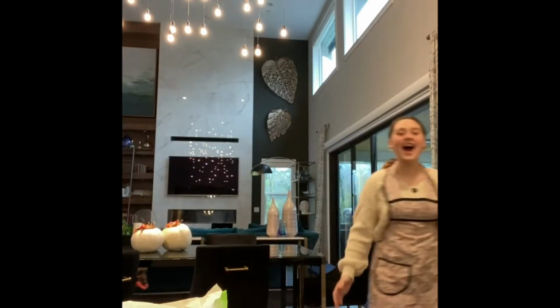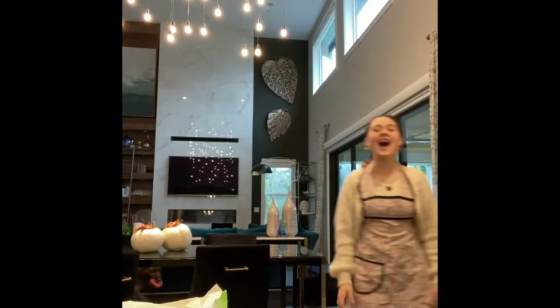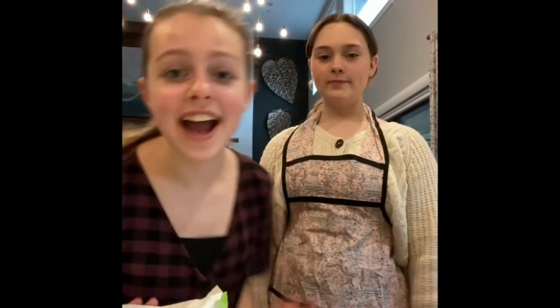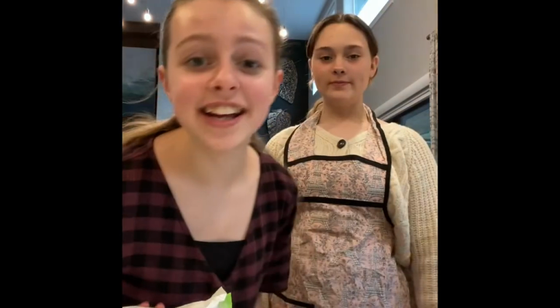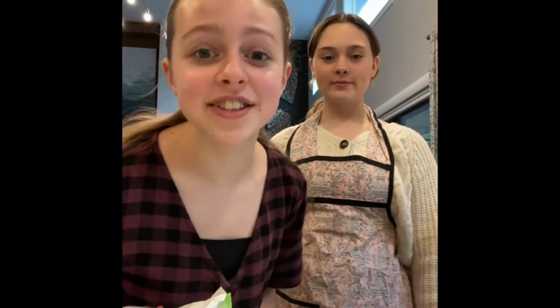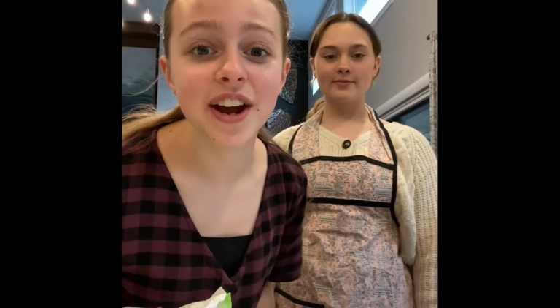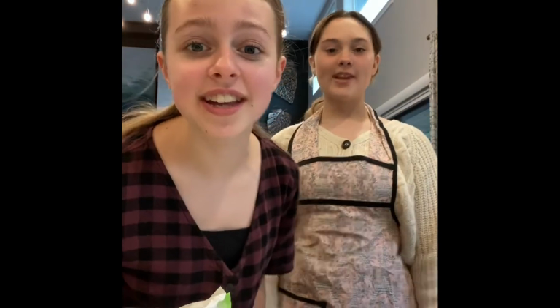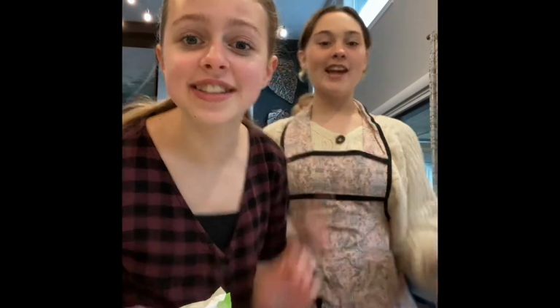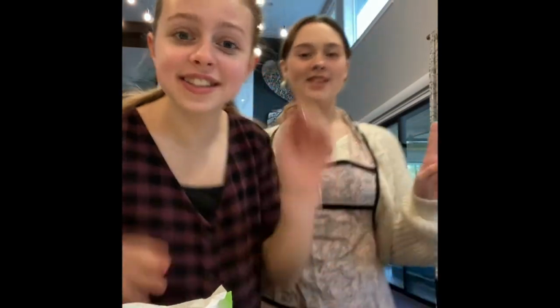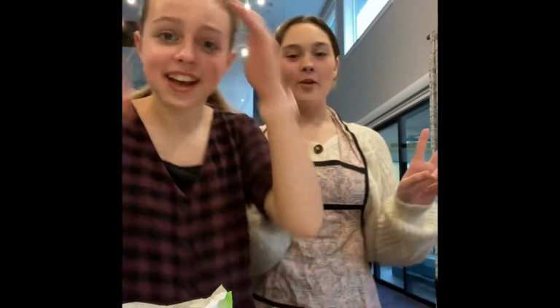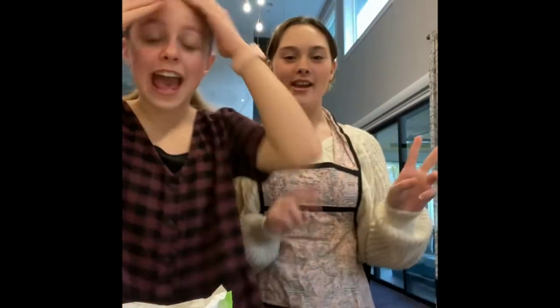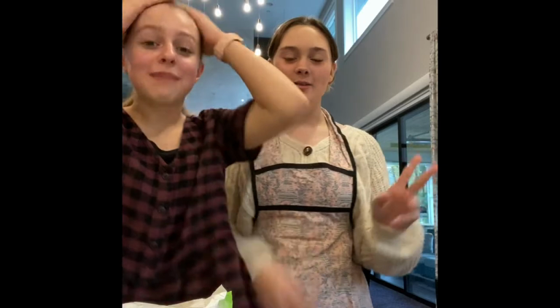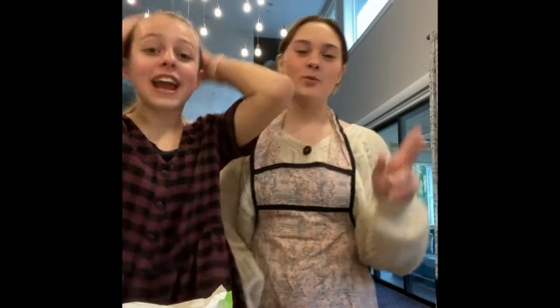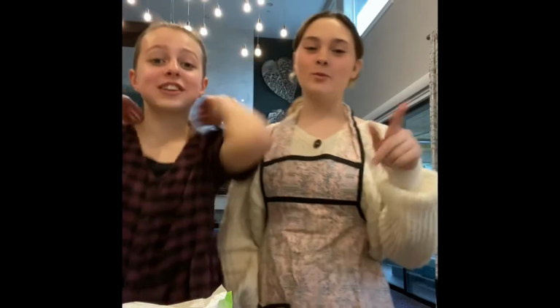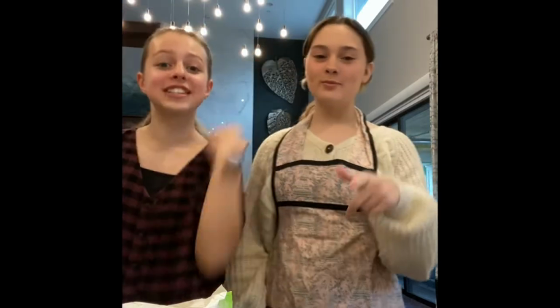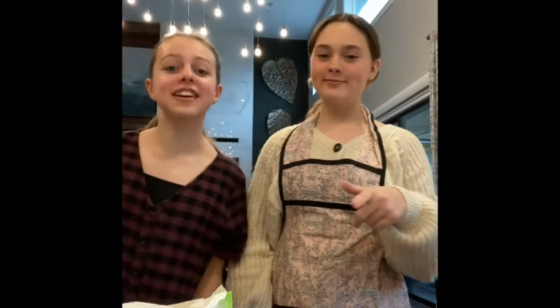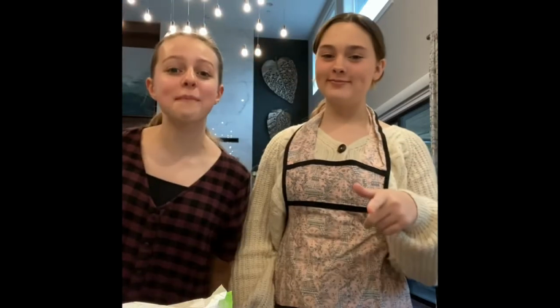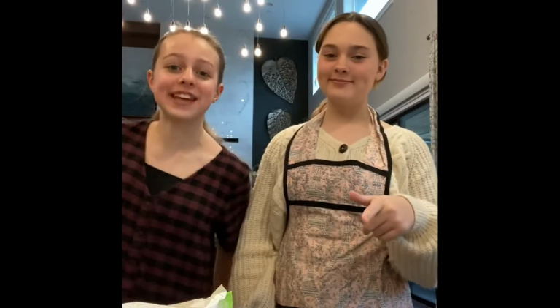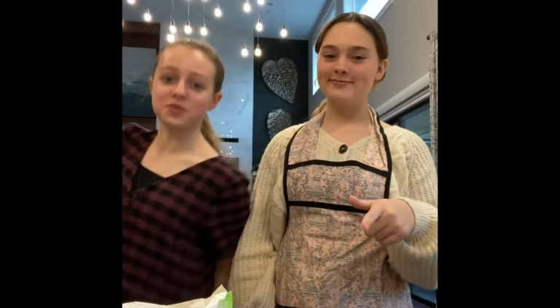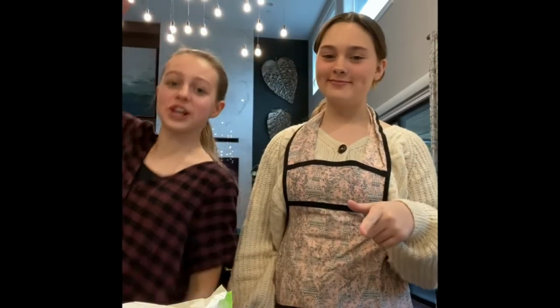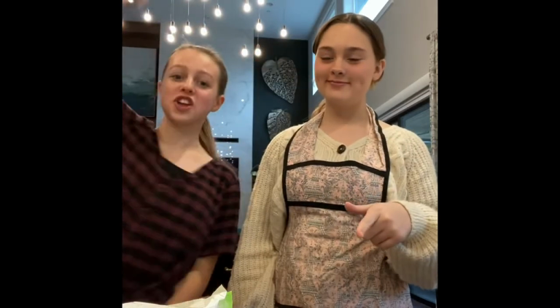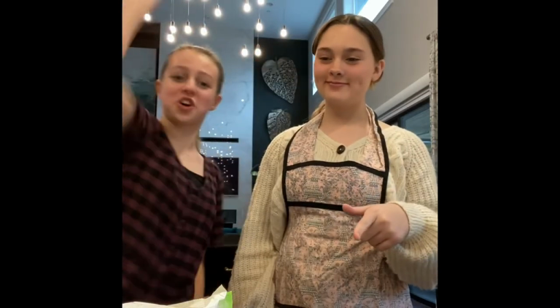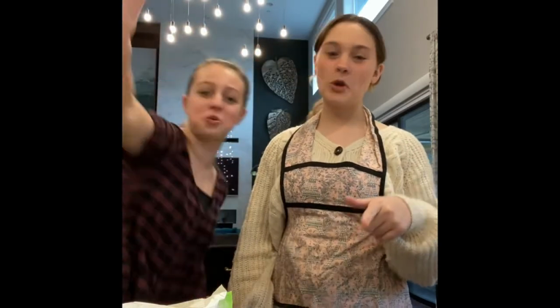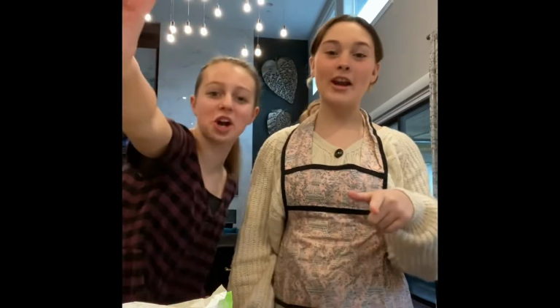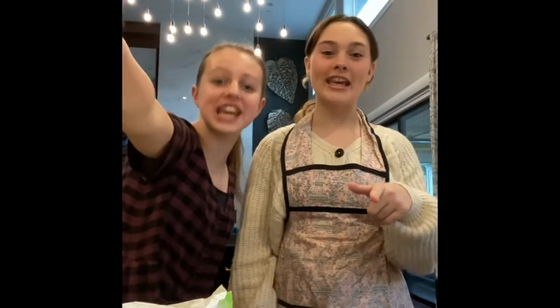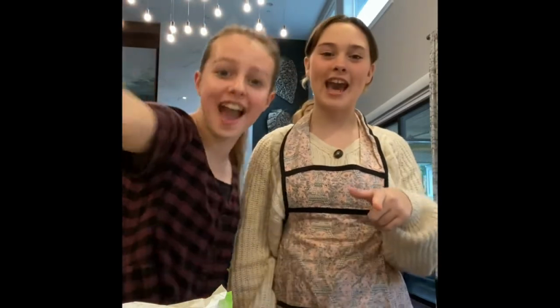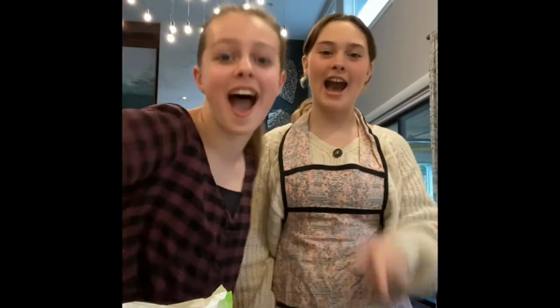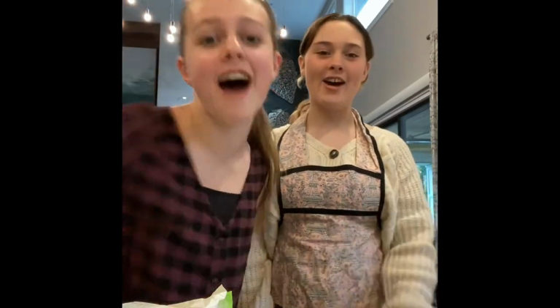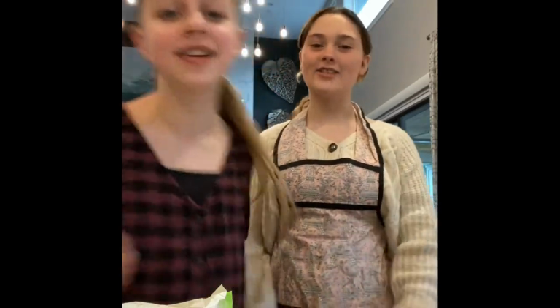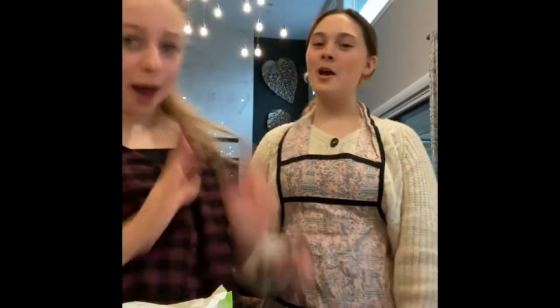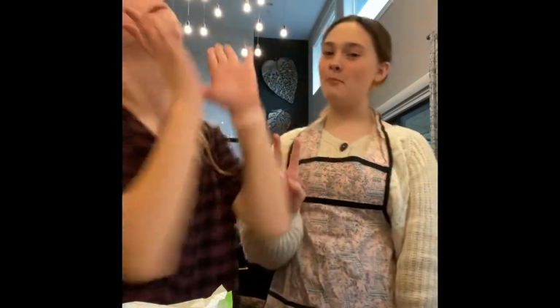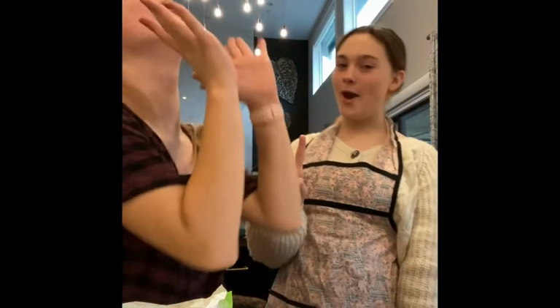Hi, it's Grace. And Zoe. My hair is still a mess, and we are the Corky Cows. Moo.